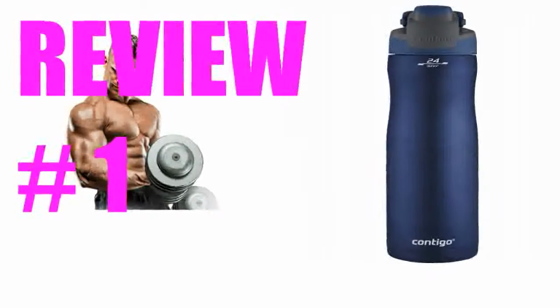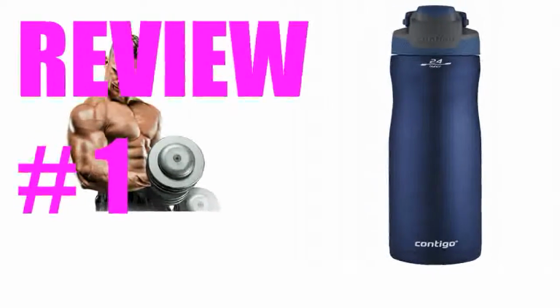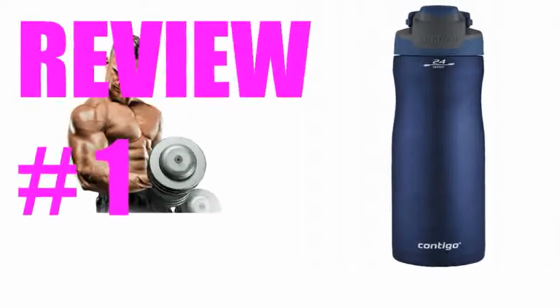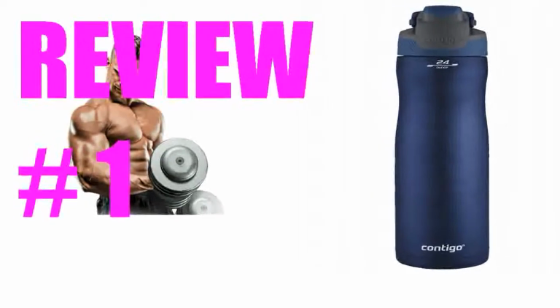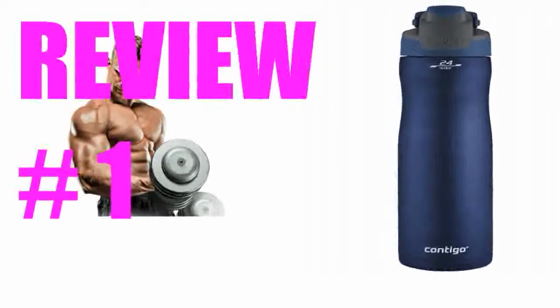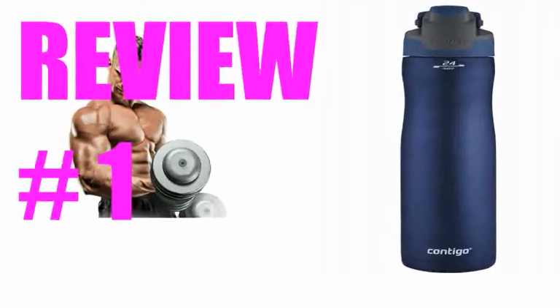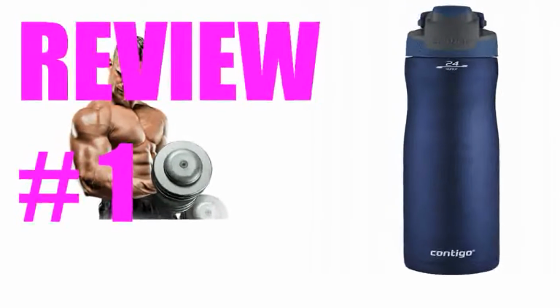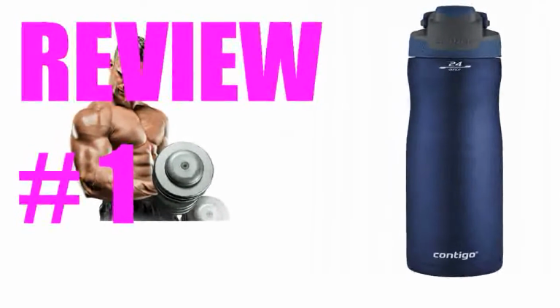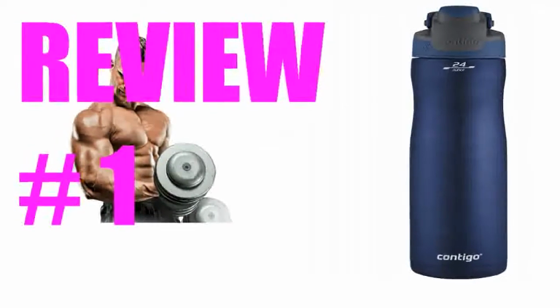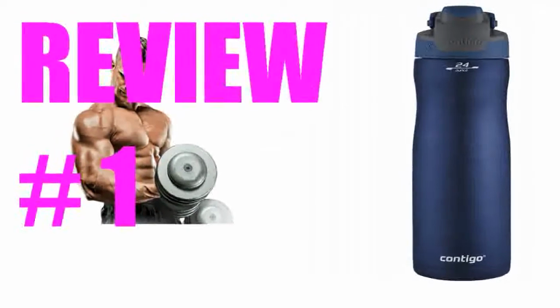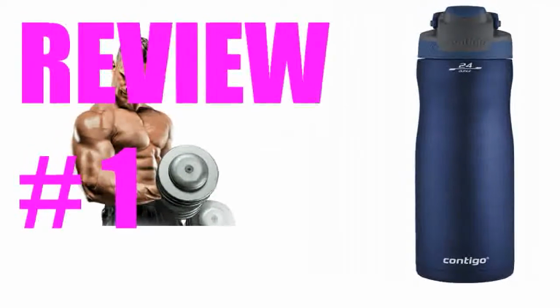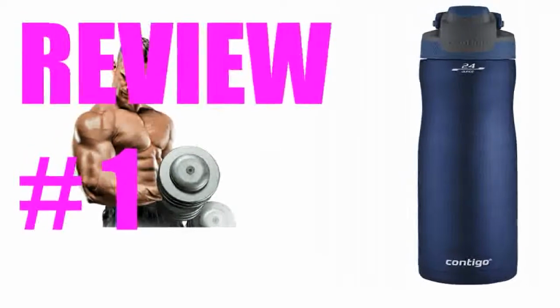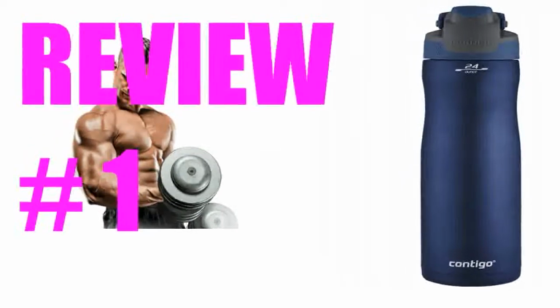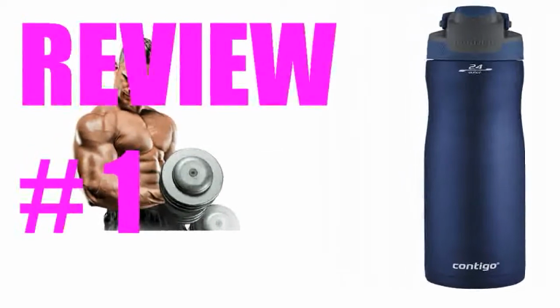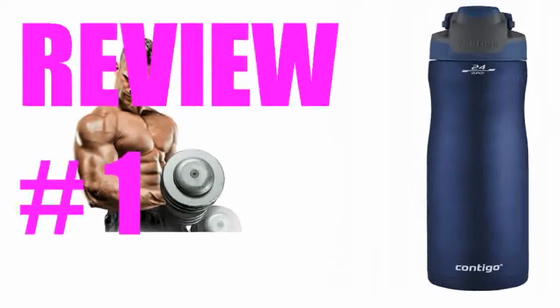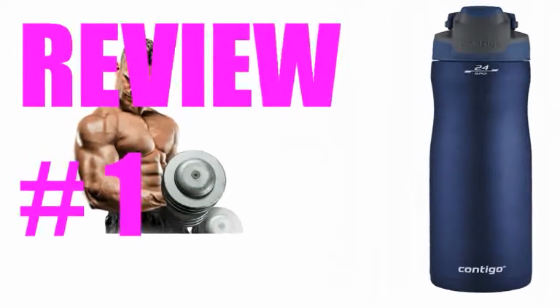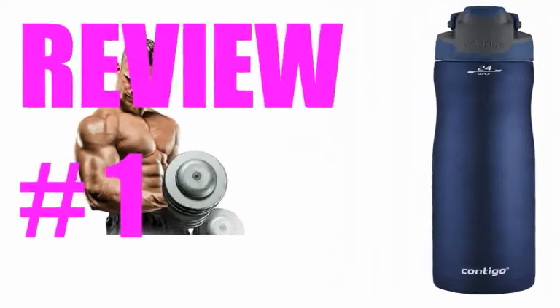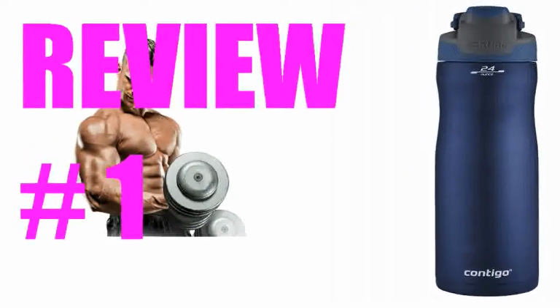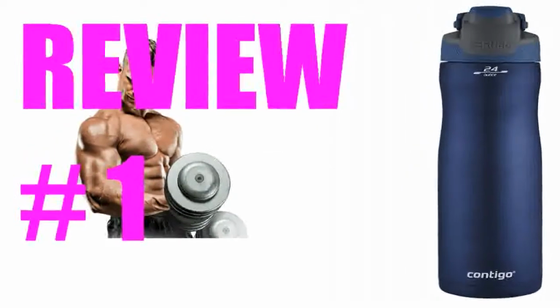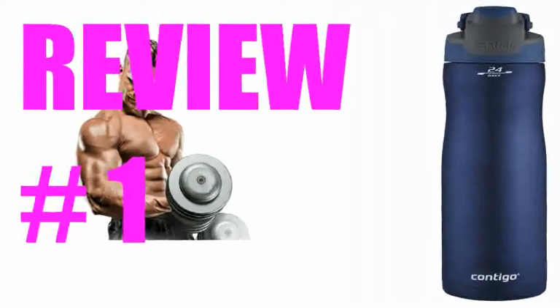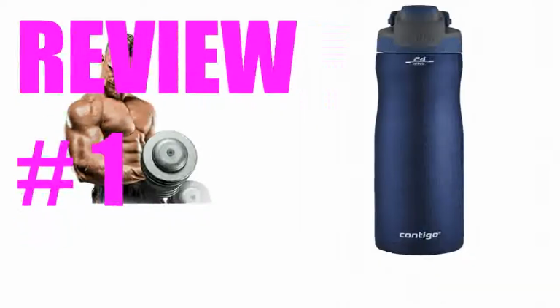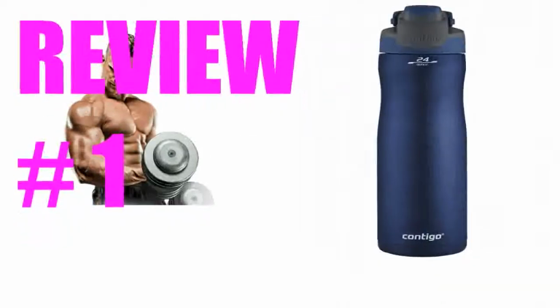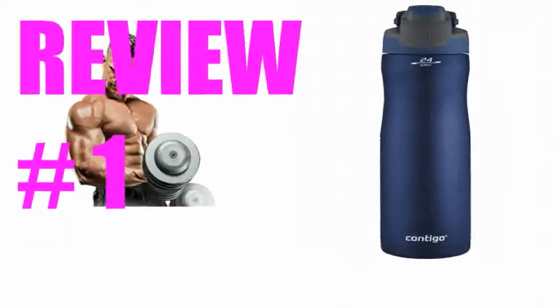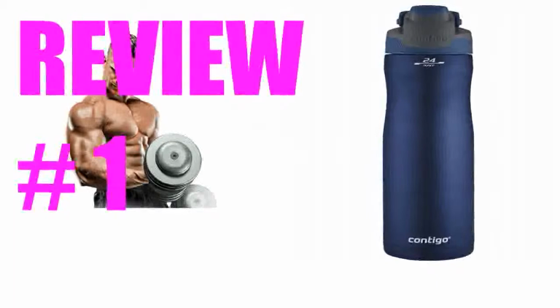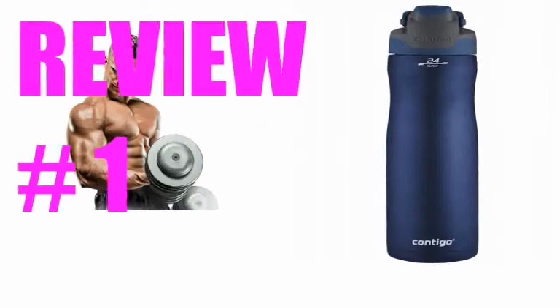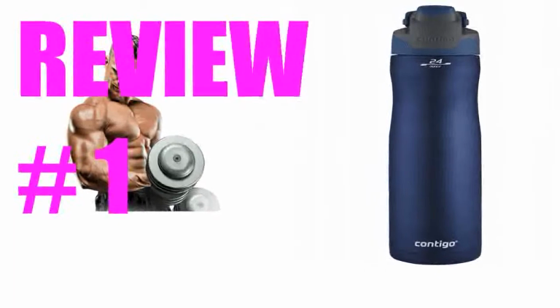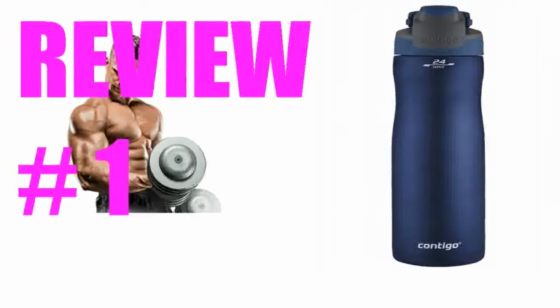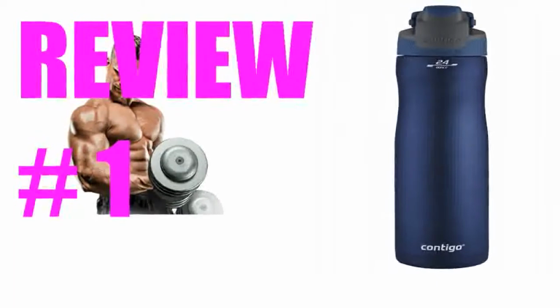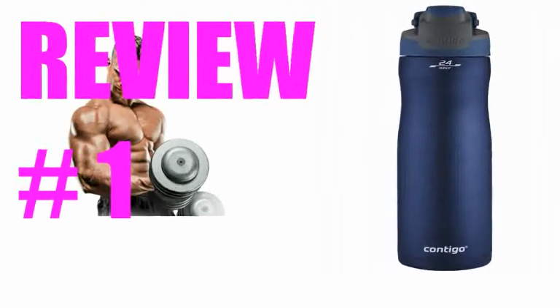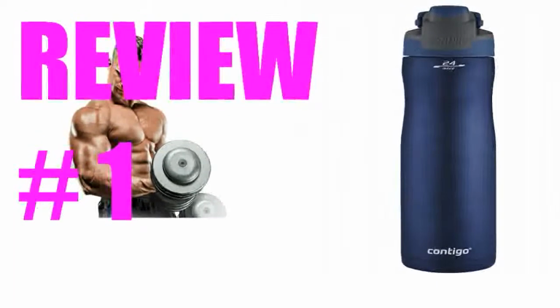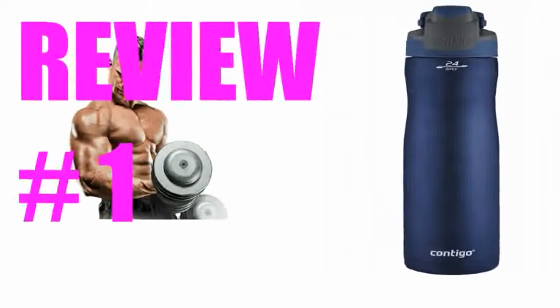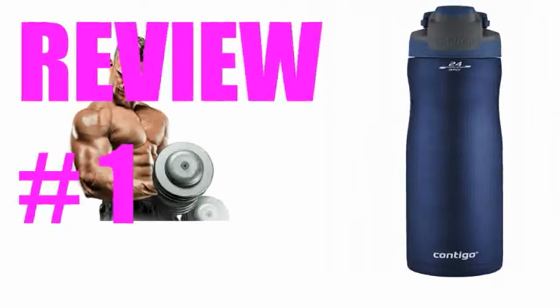Product used with it: a Neoprene 24–30 ounce water bottle insulator cooler sleeve.